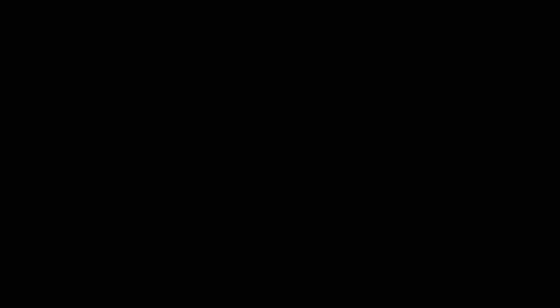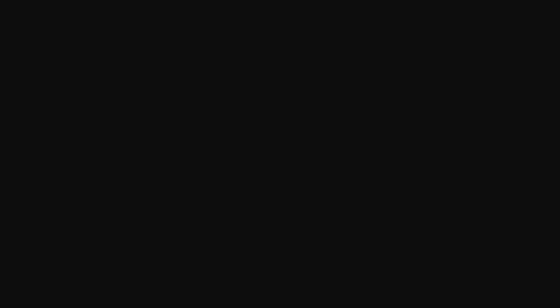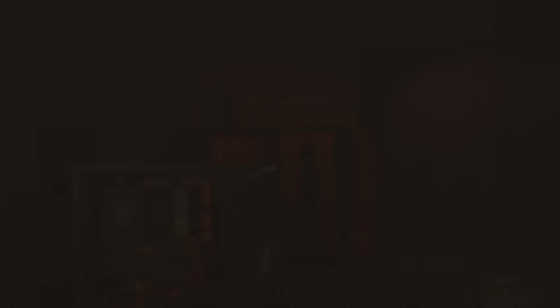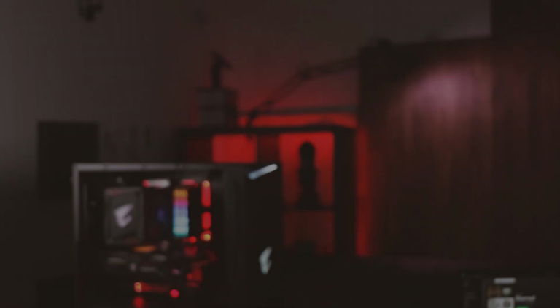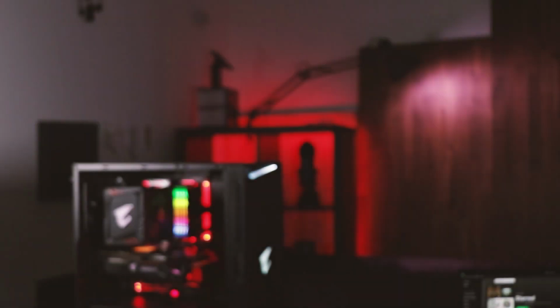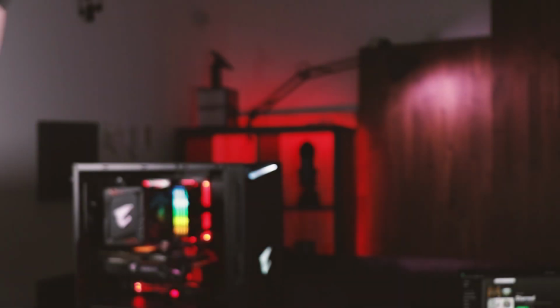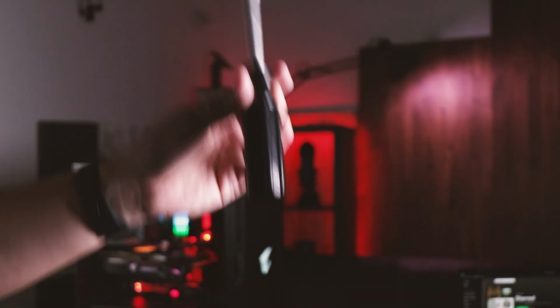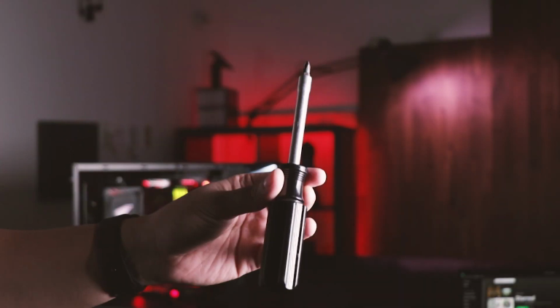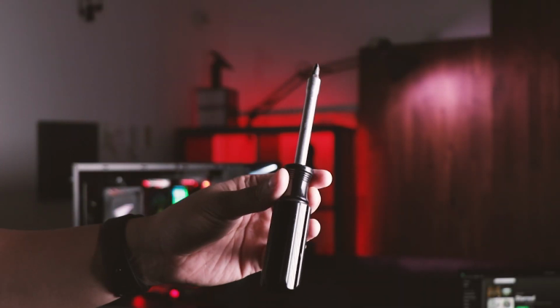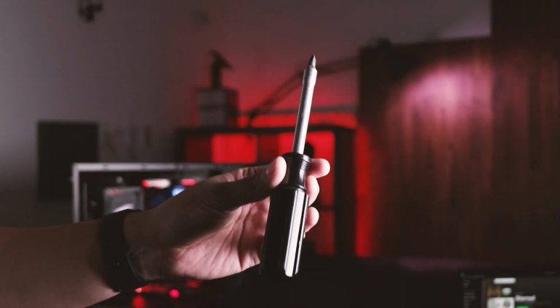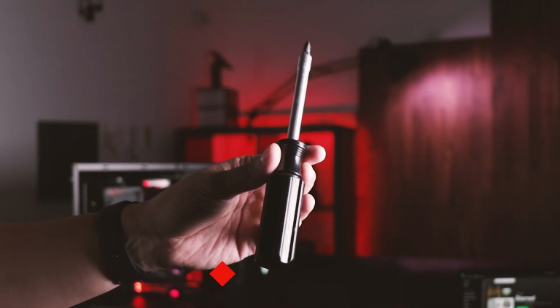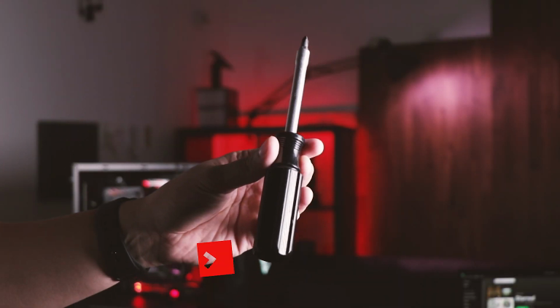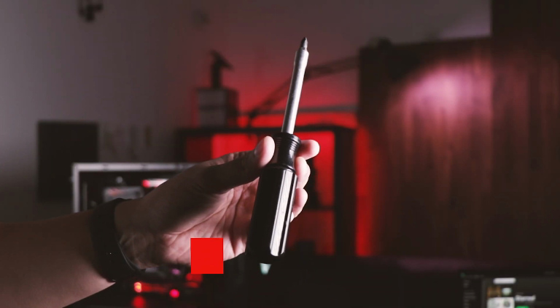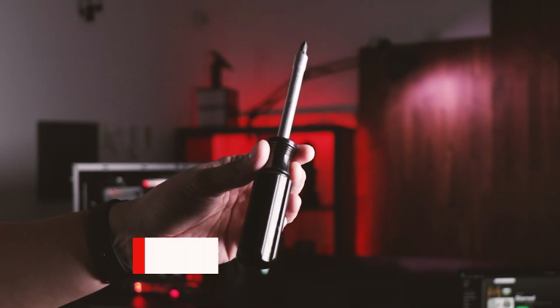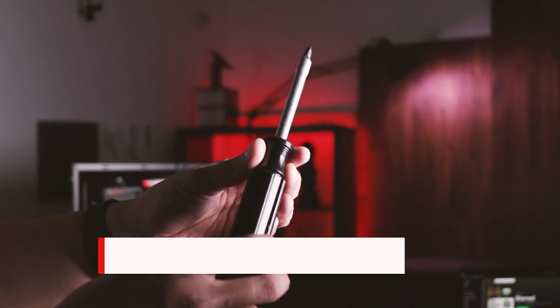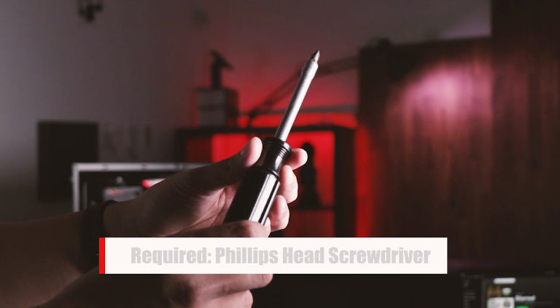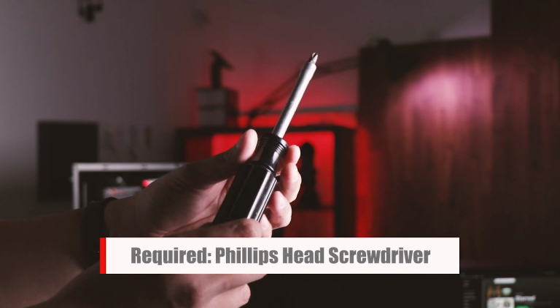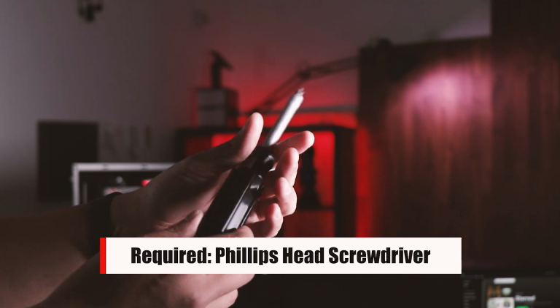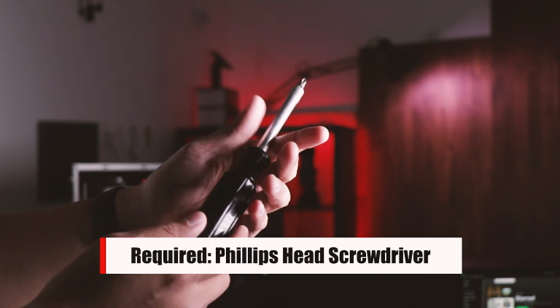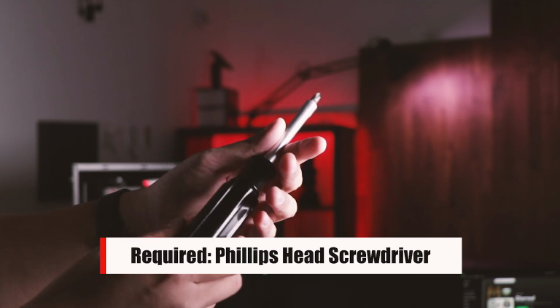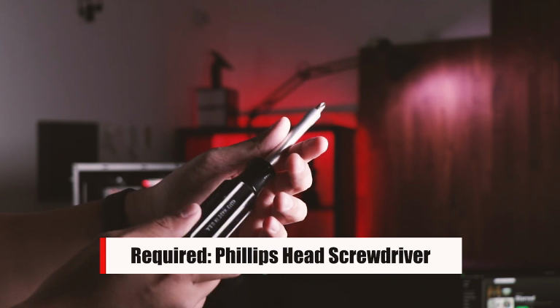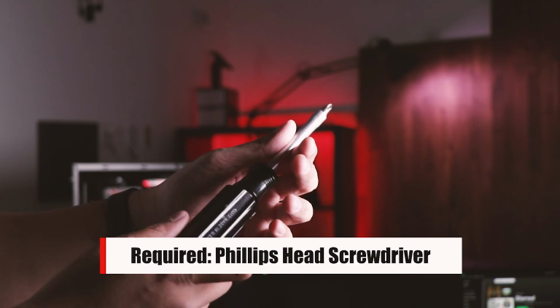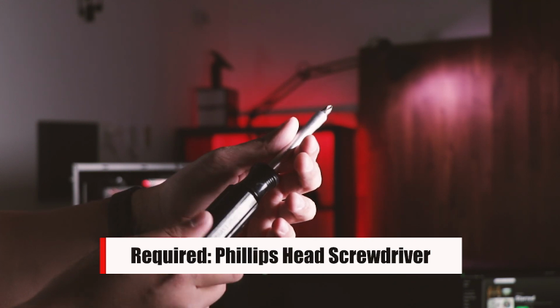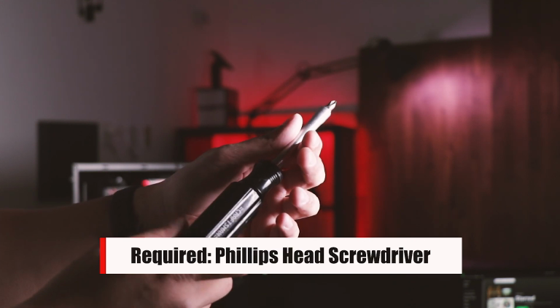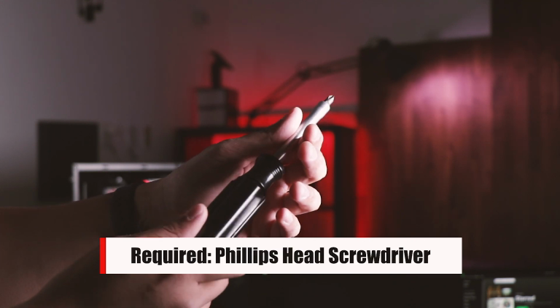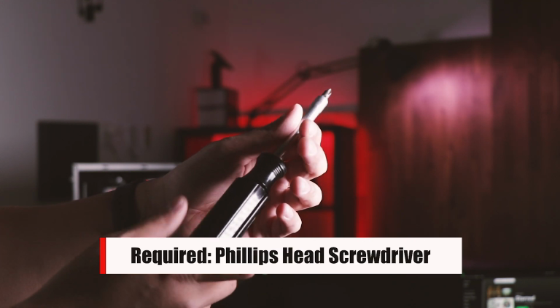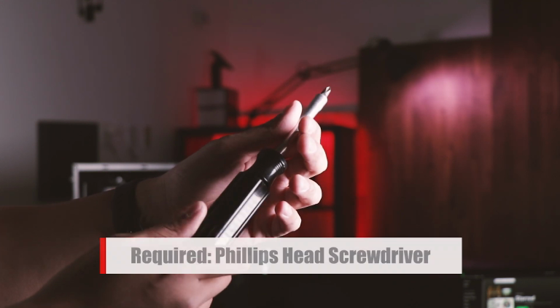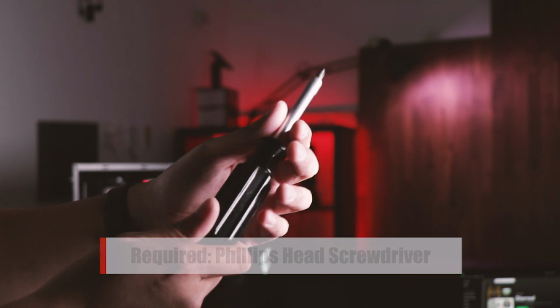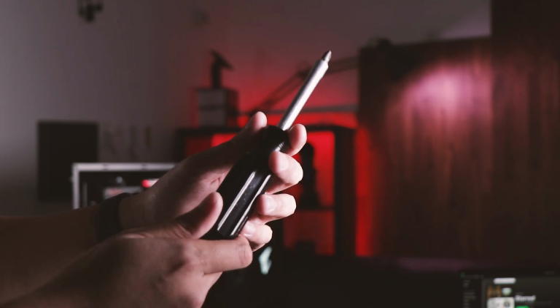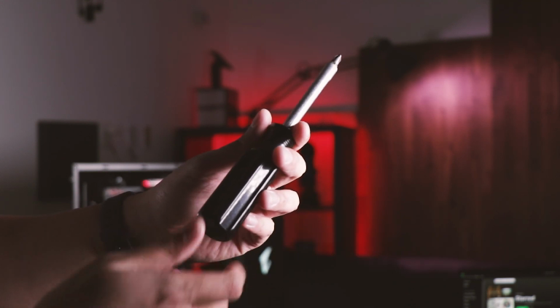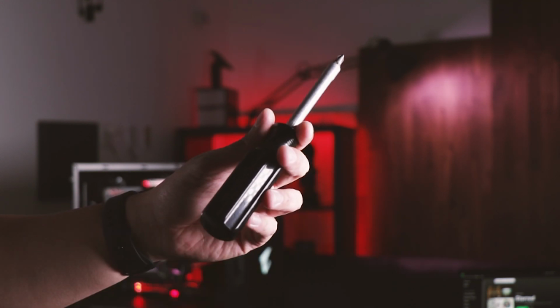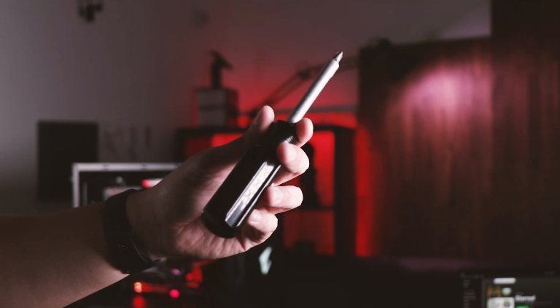Before we begin, you're going to need a Phillips head screwdriver to complete the installation. Once you have that, let's get ready to start.